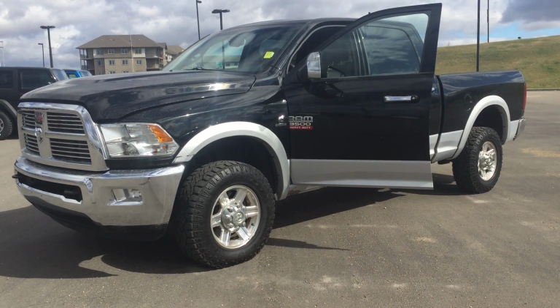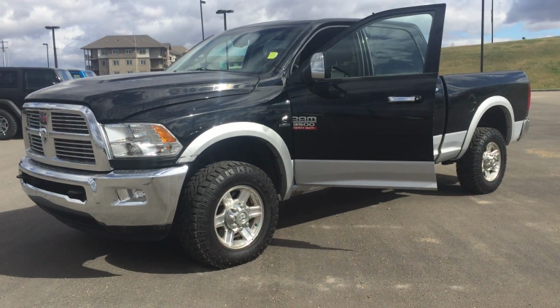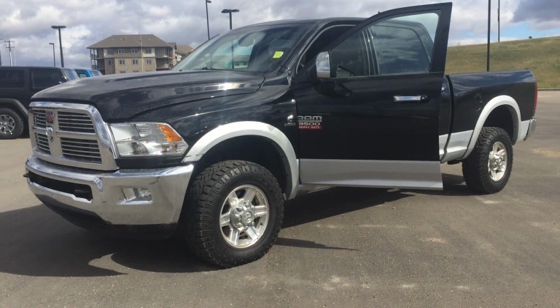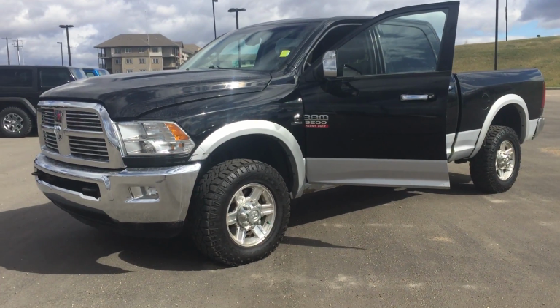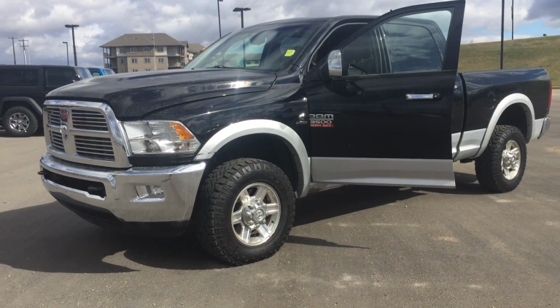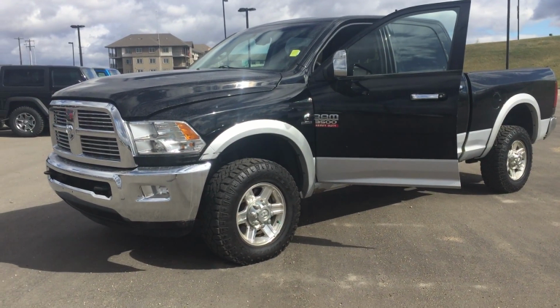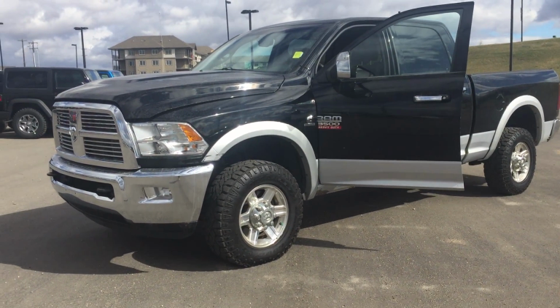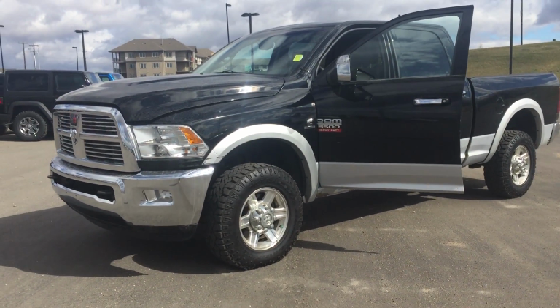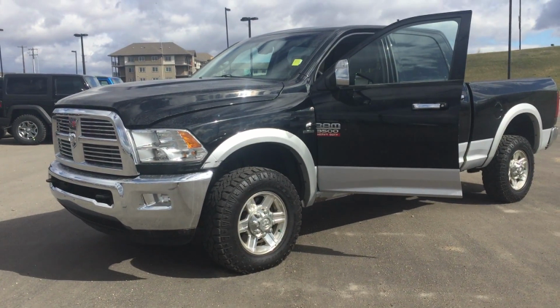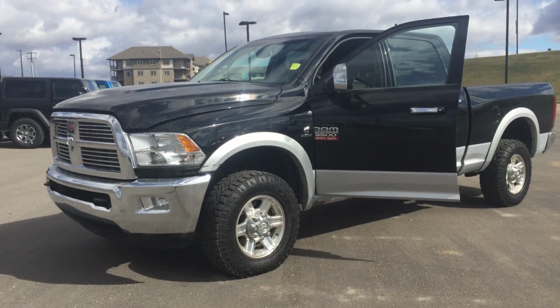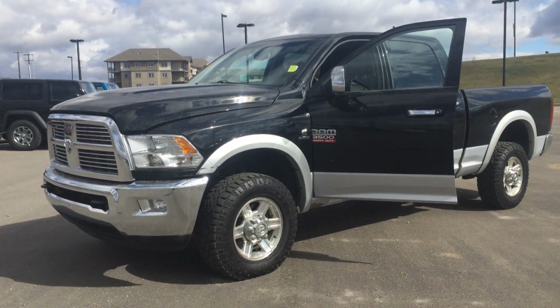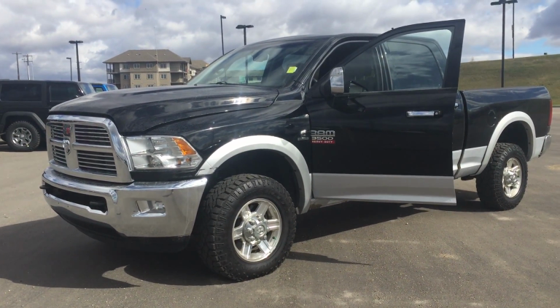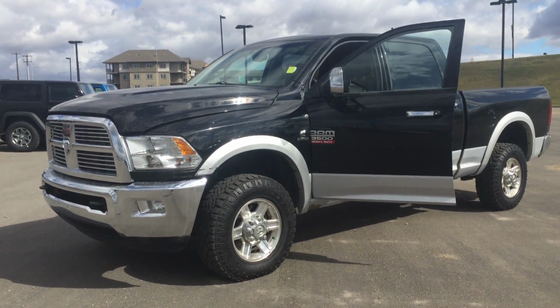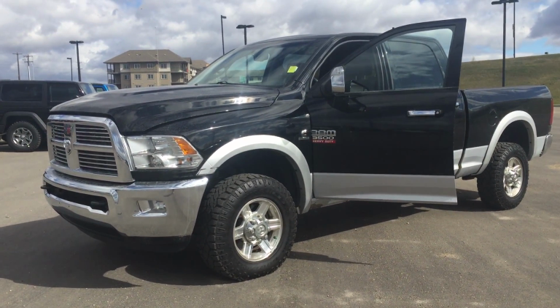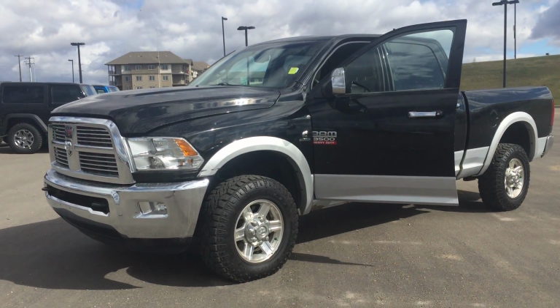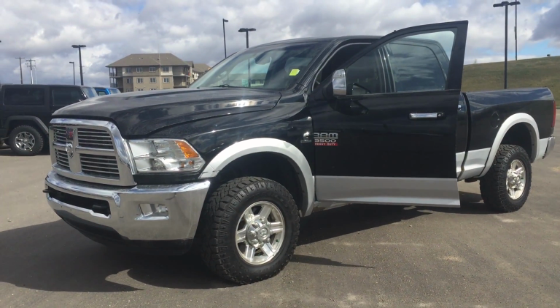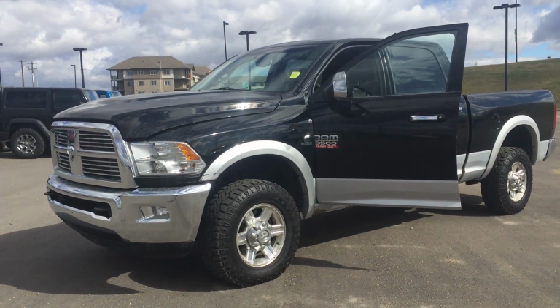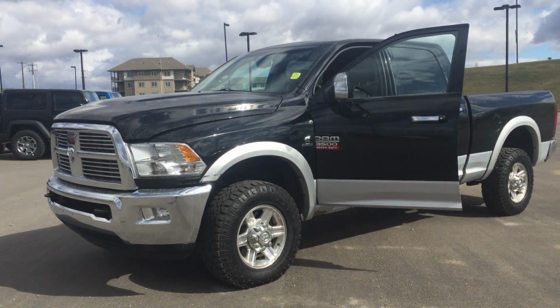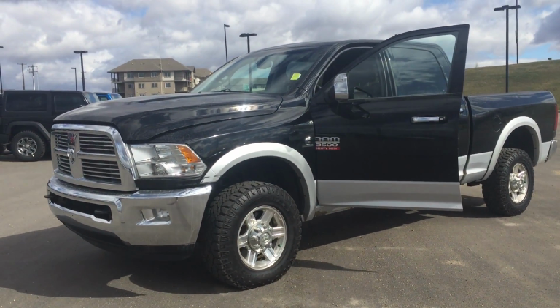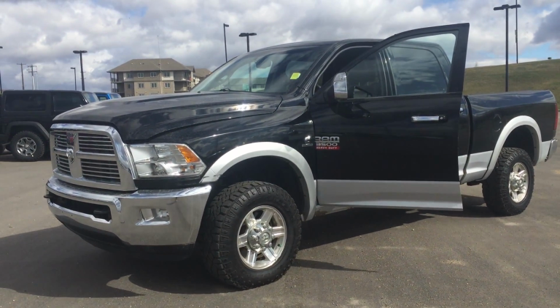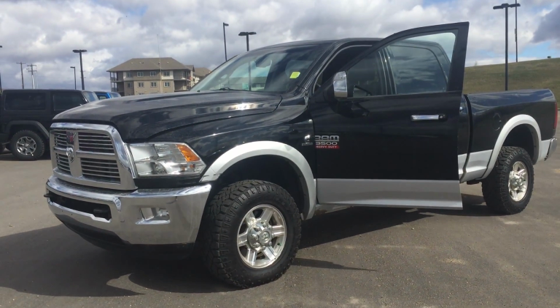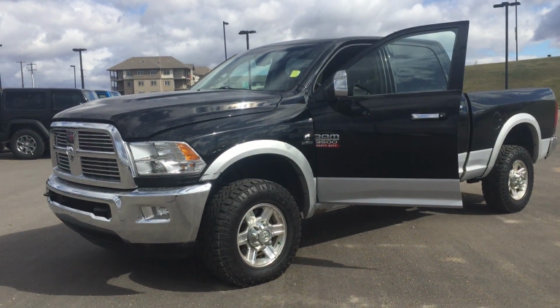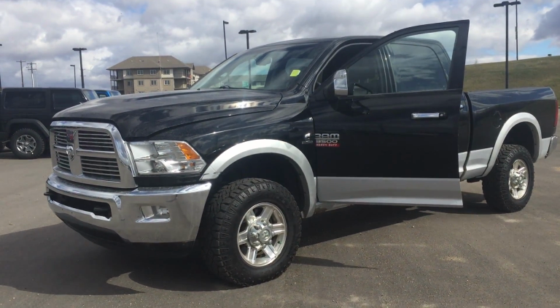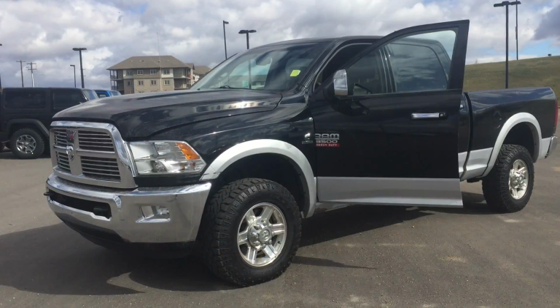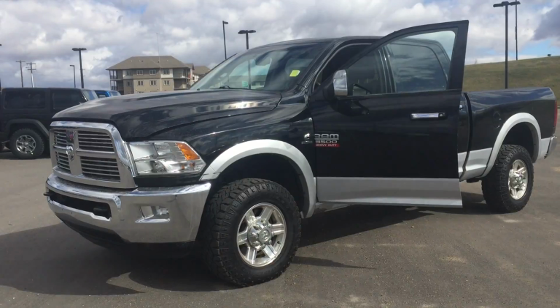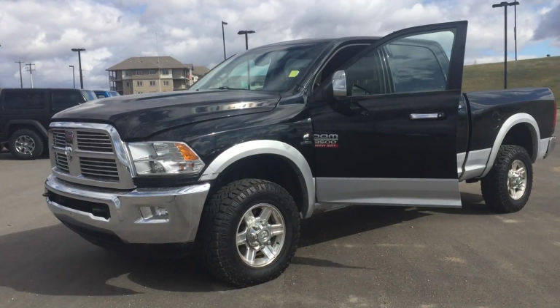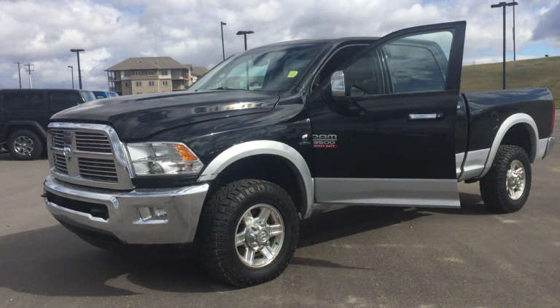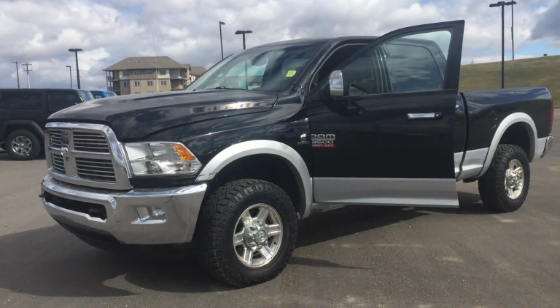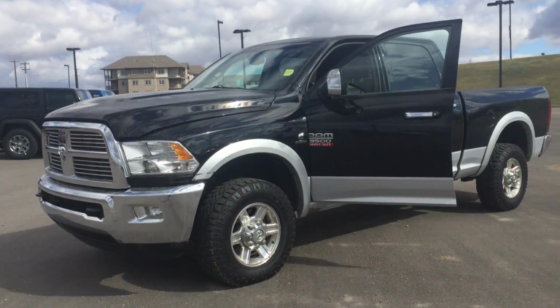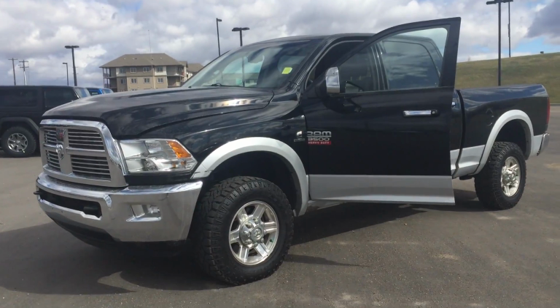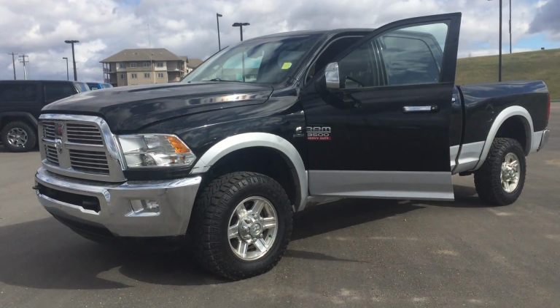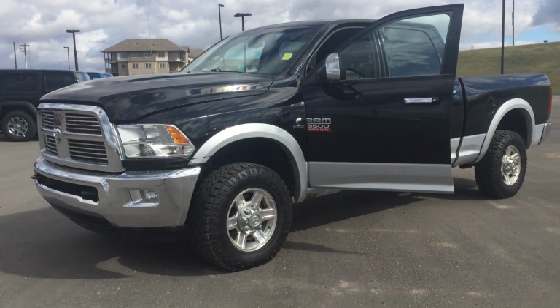Hi, this is Dallas here from Londonderry Dodge. I'm here showing you the 2012 Ram 3500.